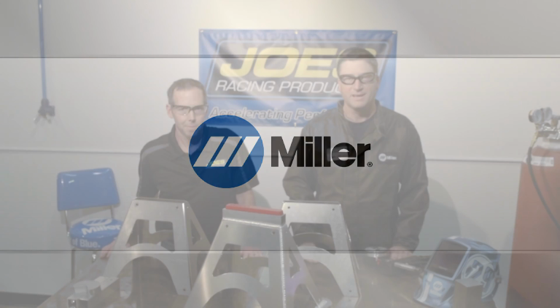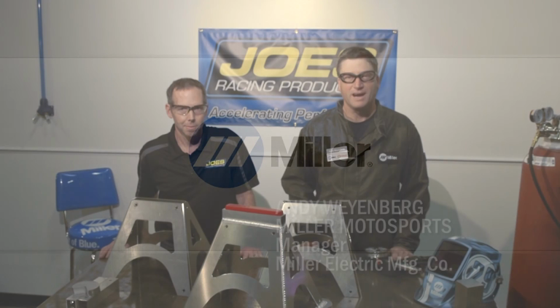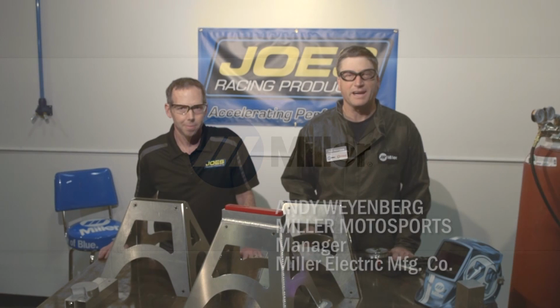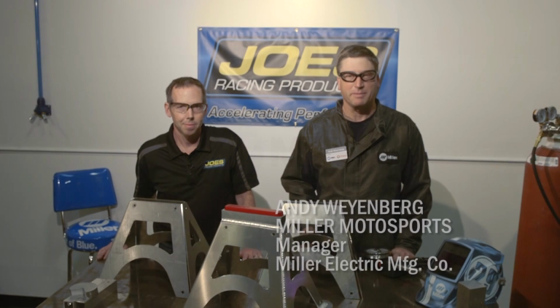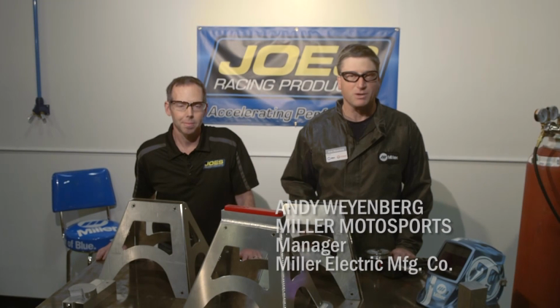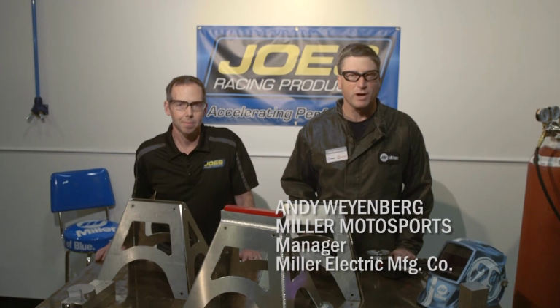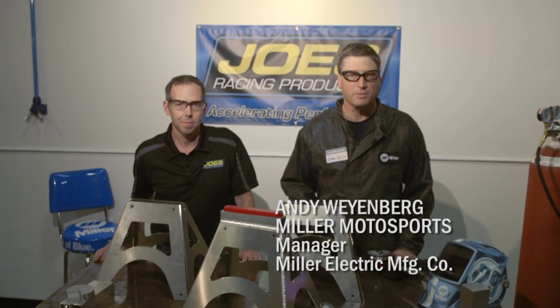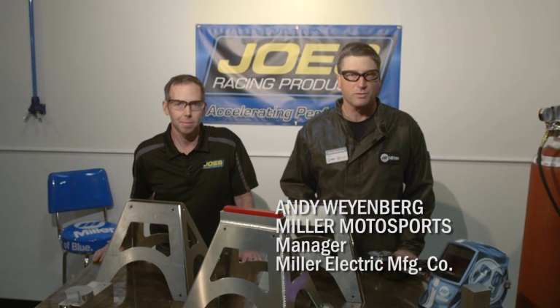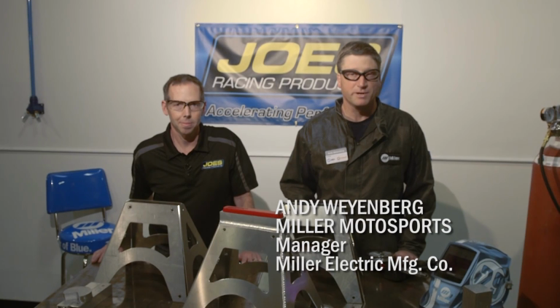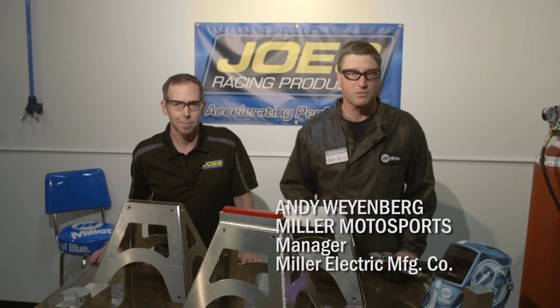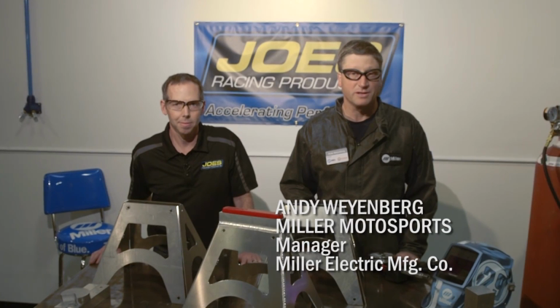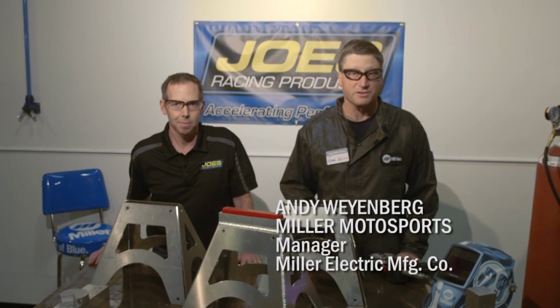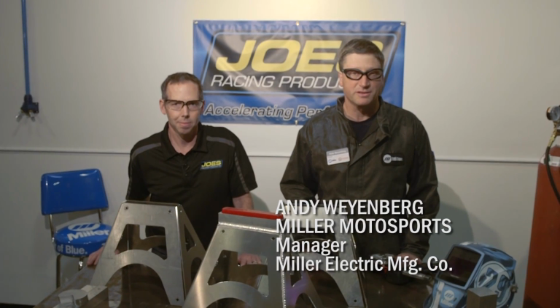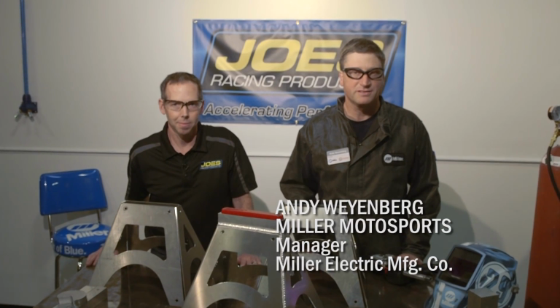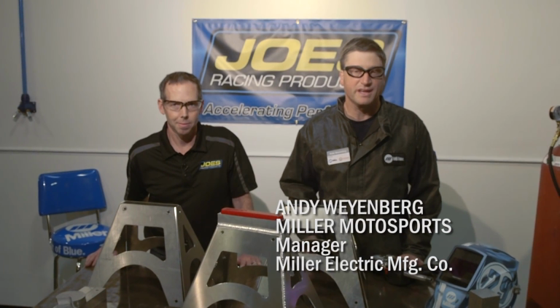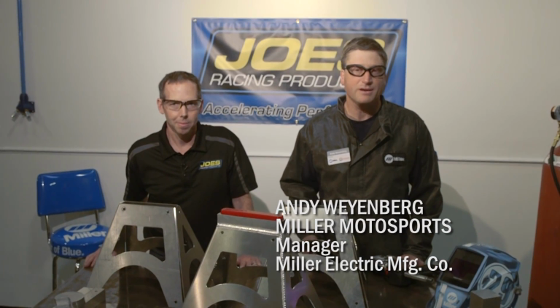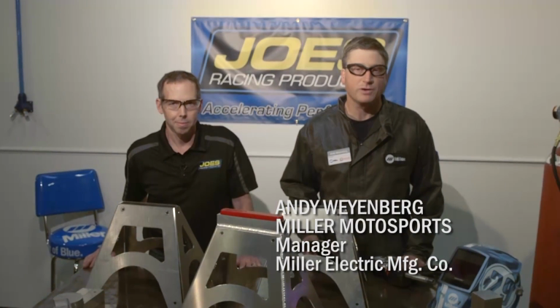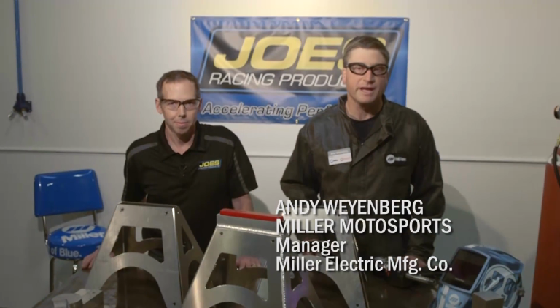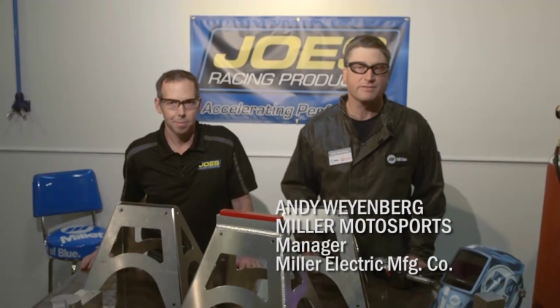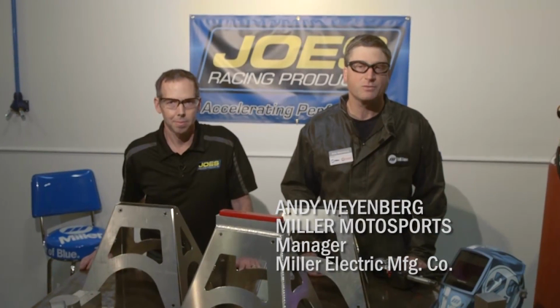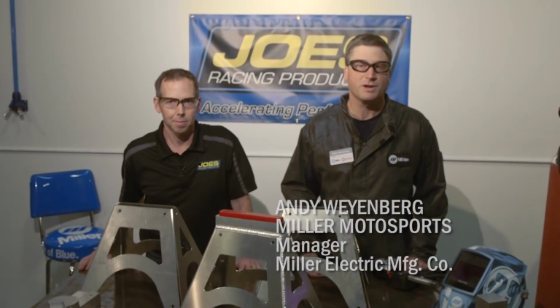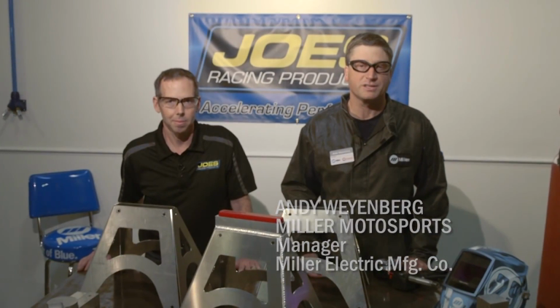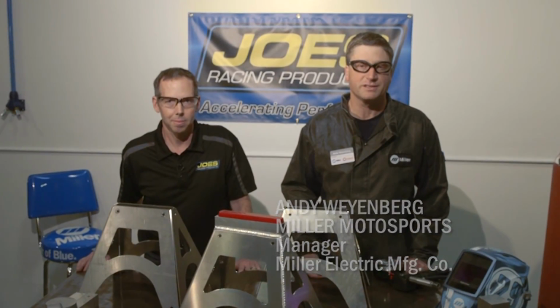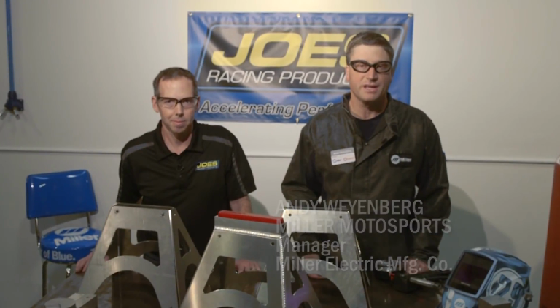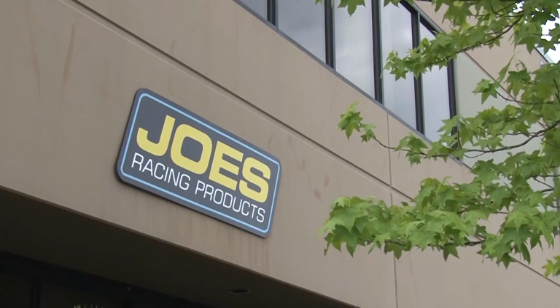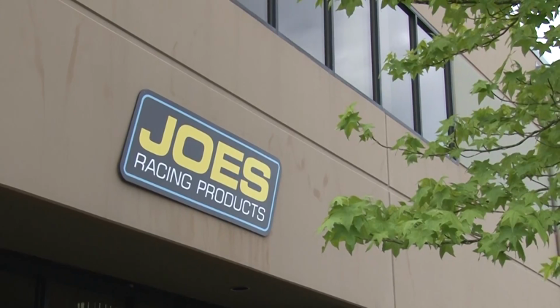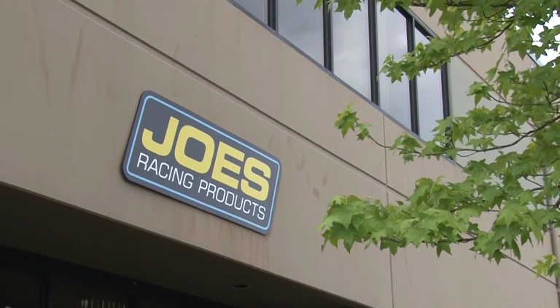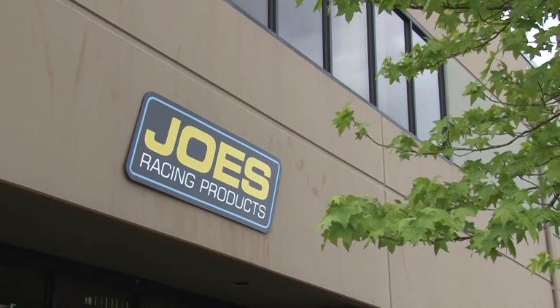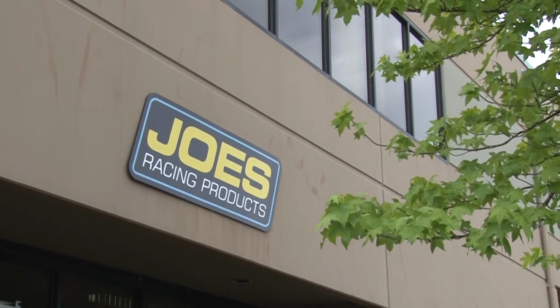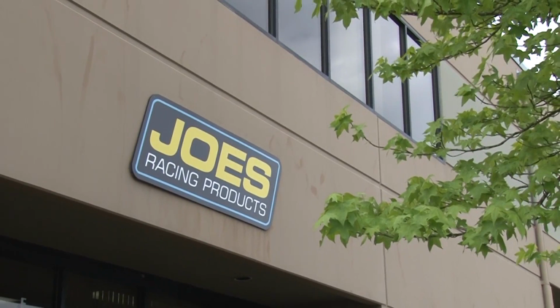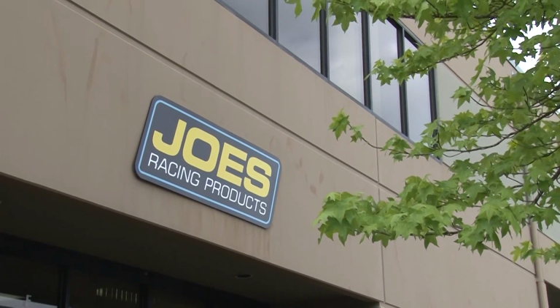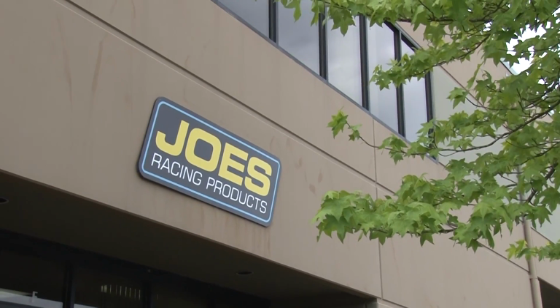Hi, I'm Andy Weinberg with Miller Welders. Today we're in Everett, Washington at Joe's Racing Products.